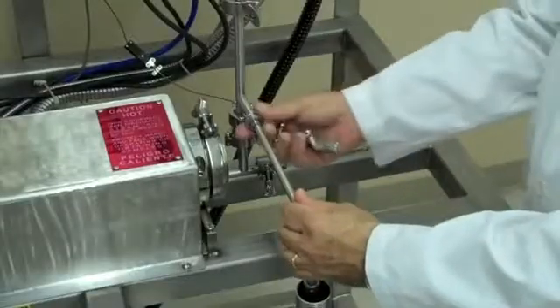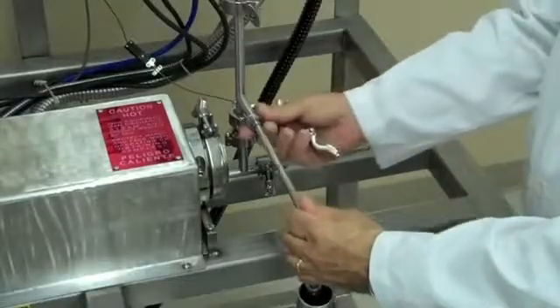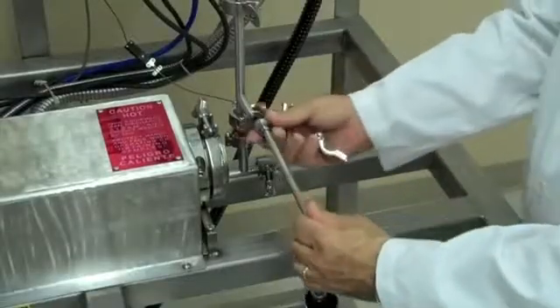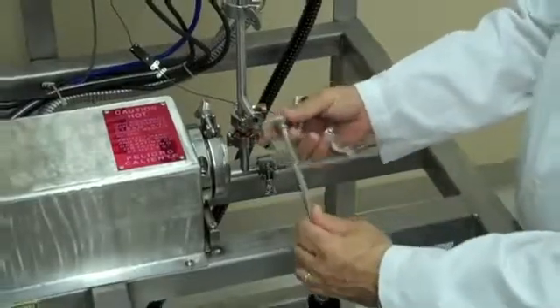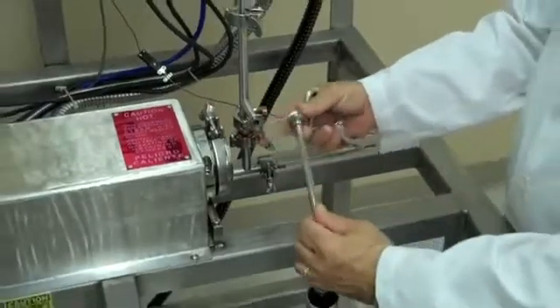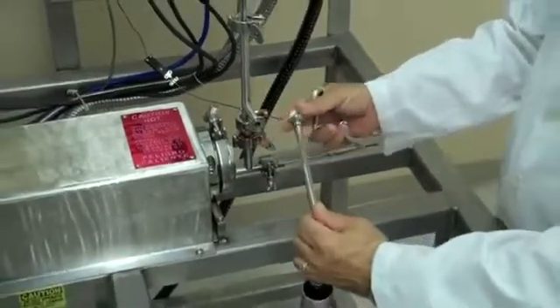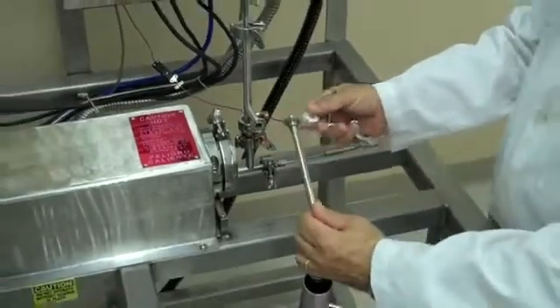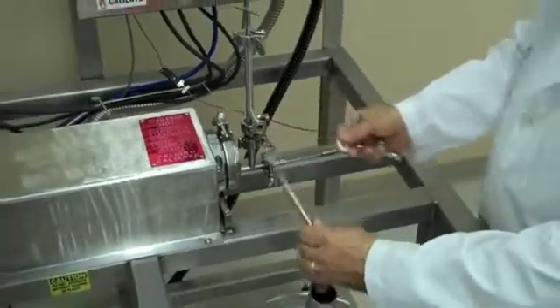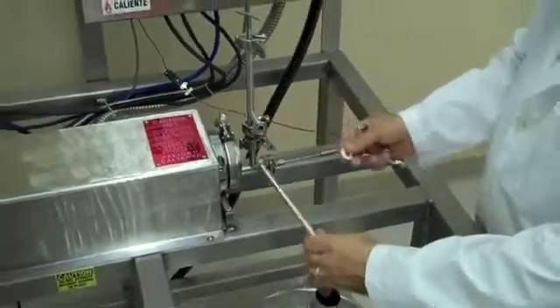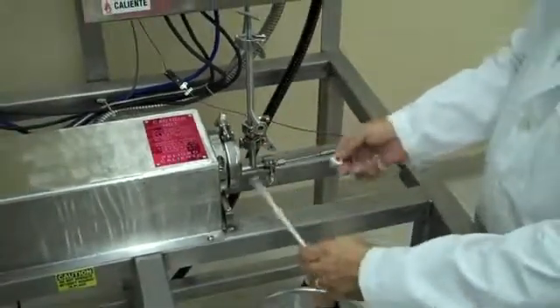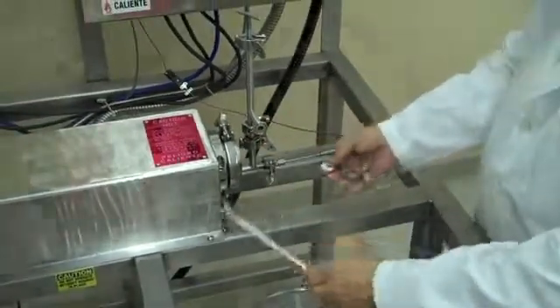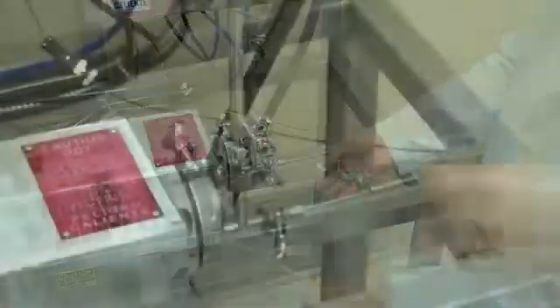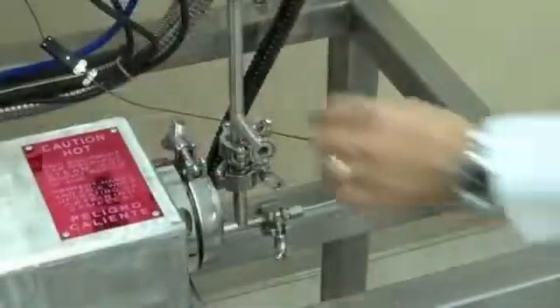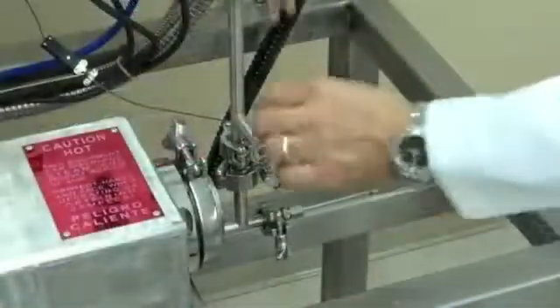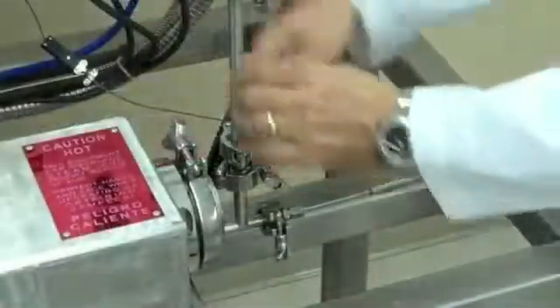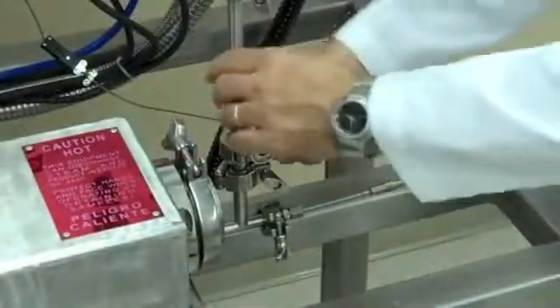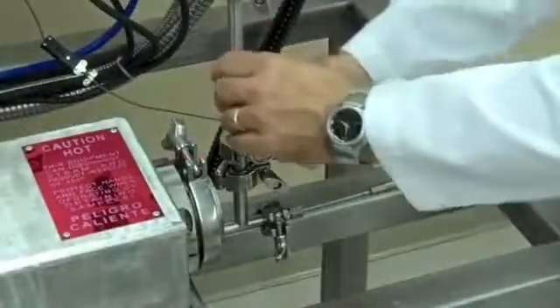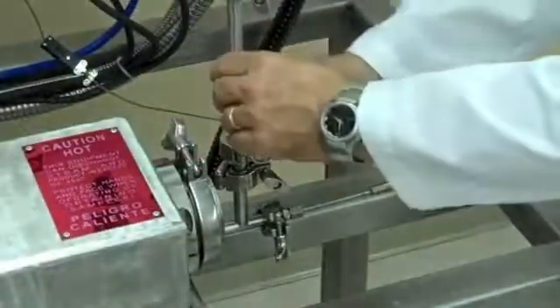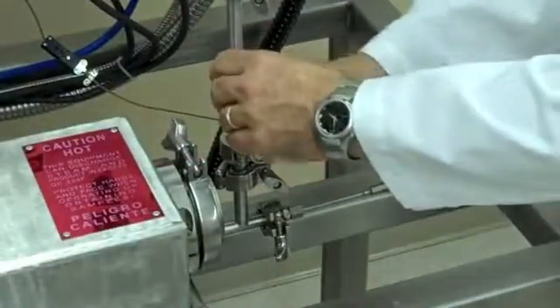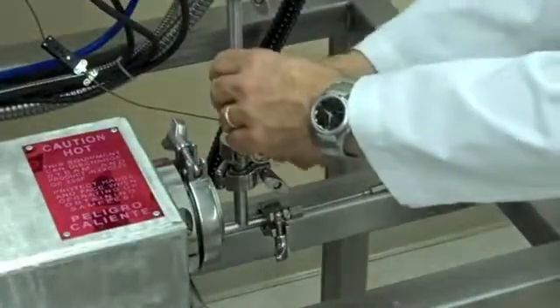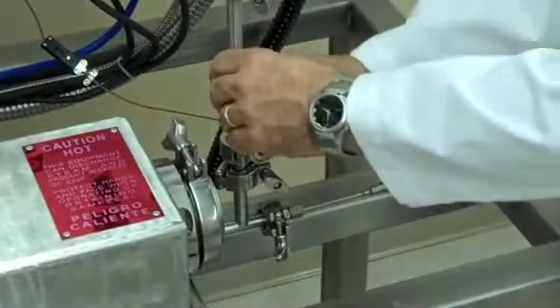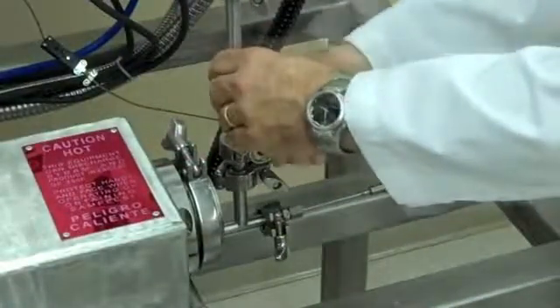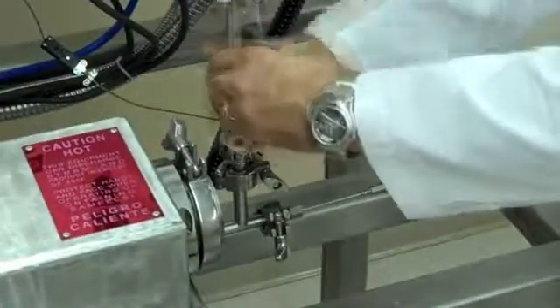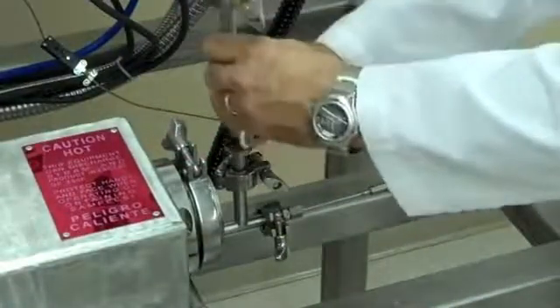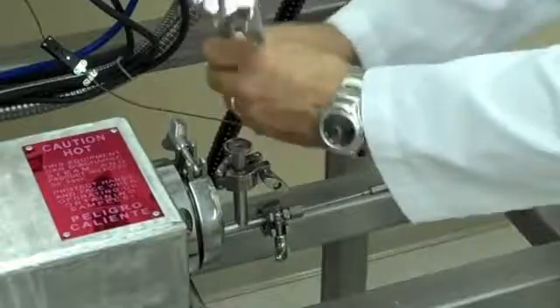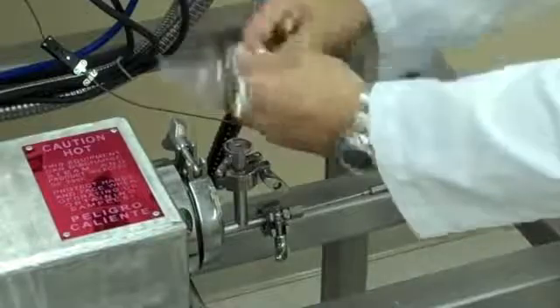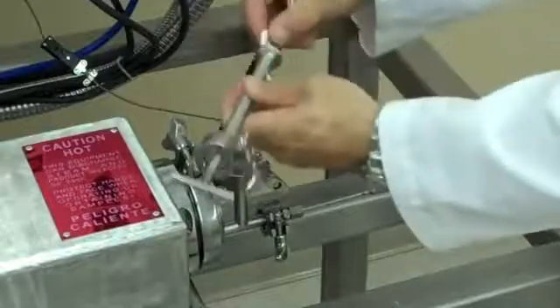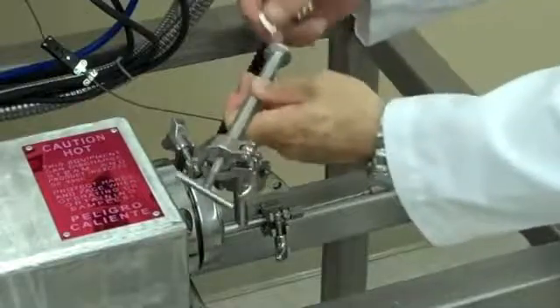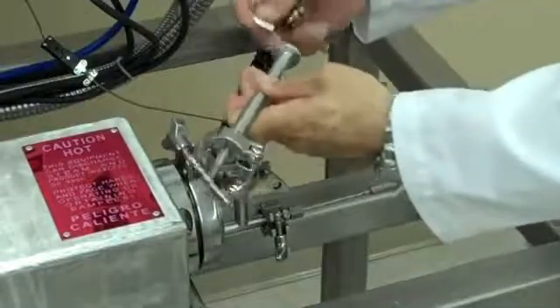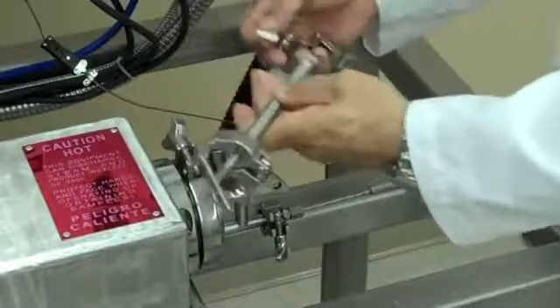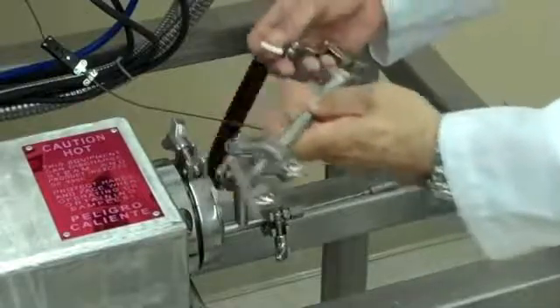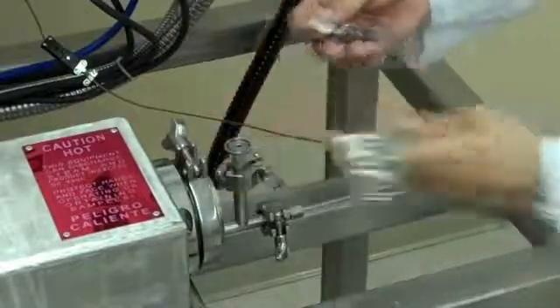Remove the discharge, bearing, gasket, and product temperature probe.